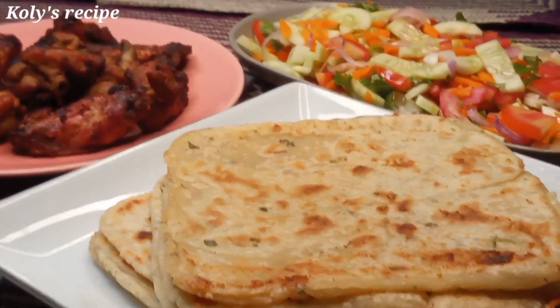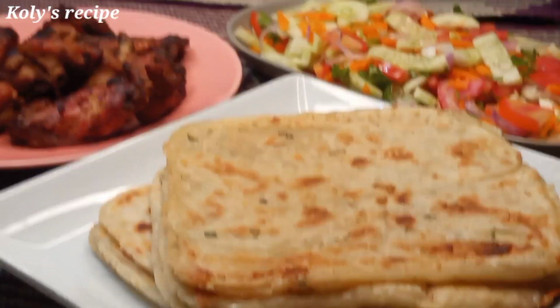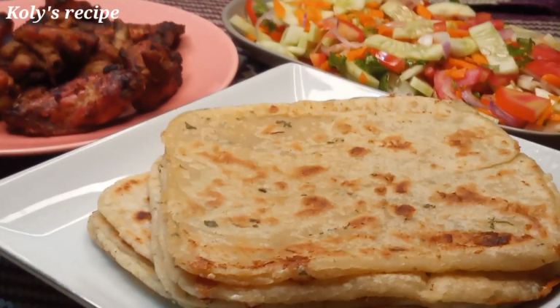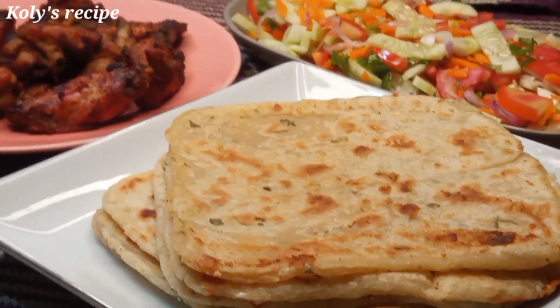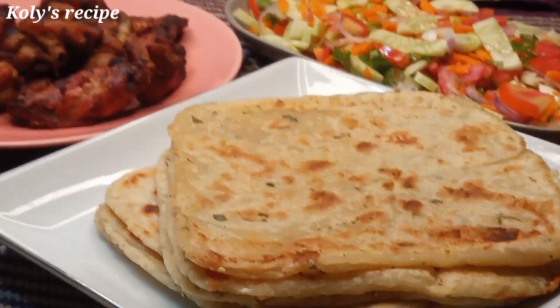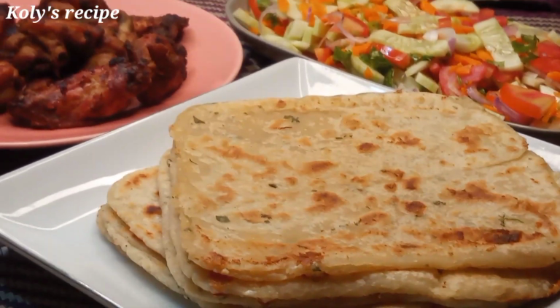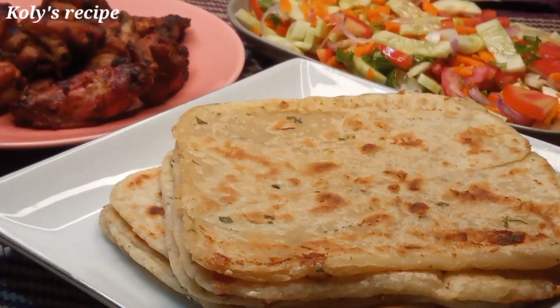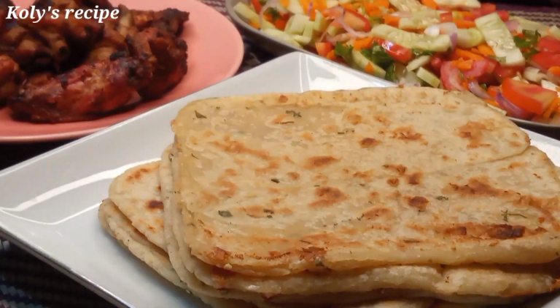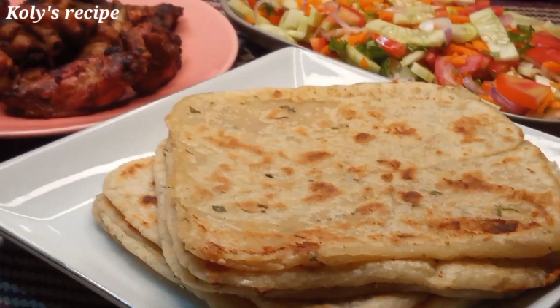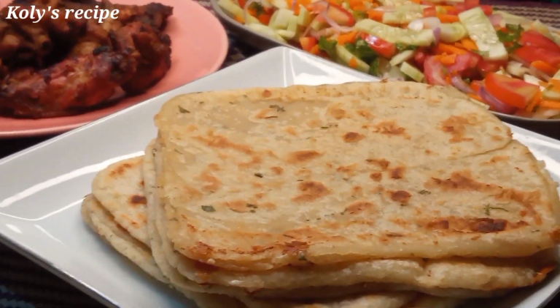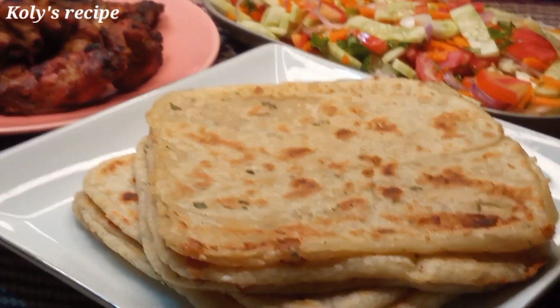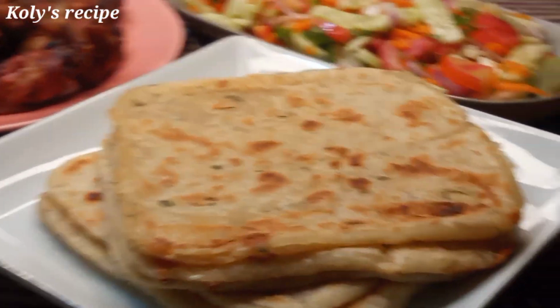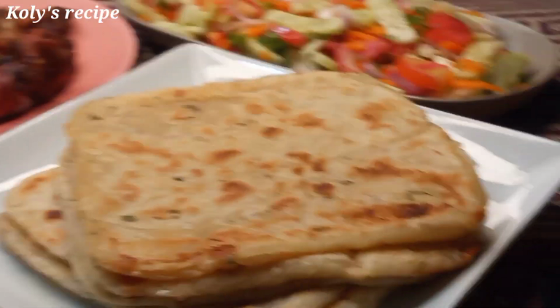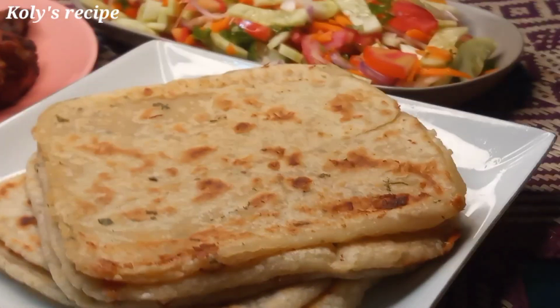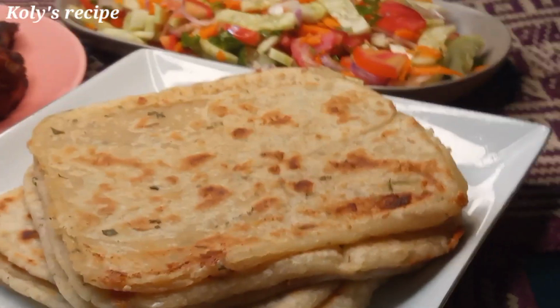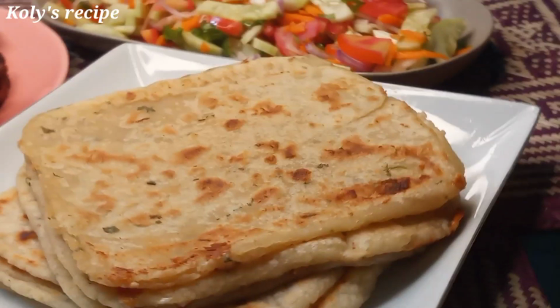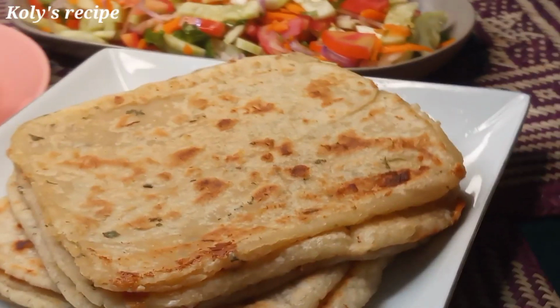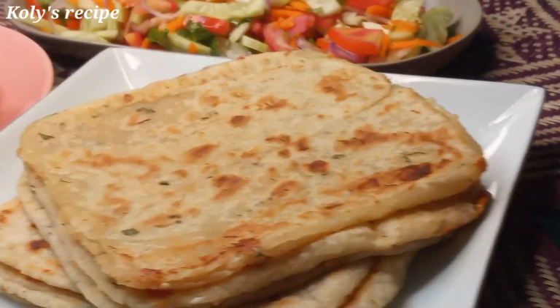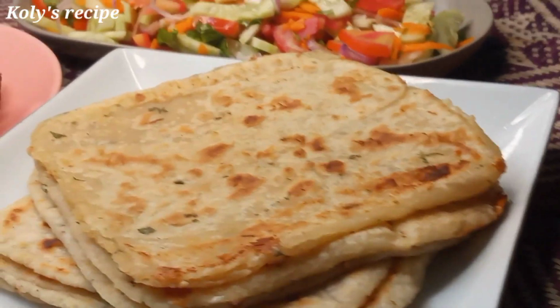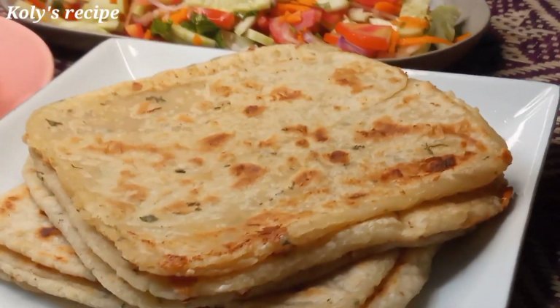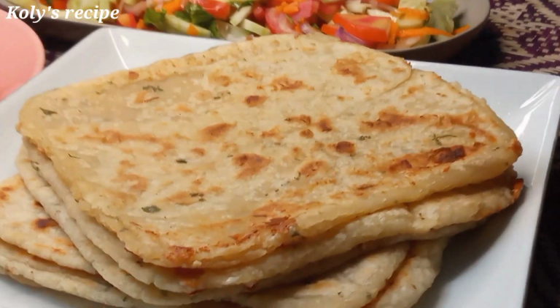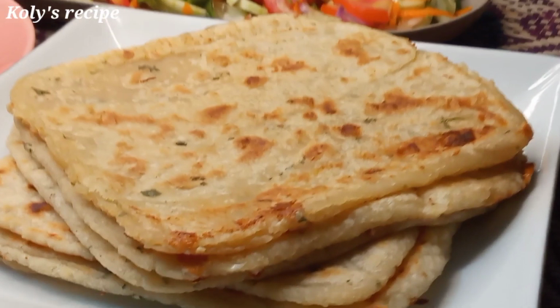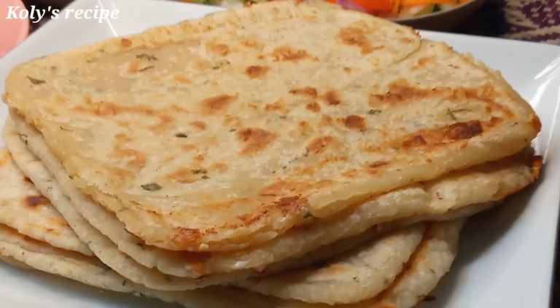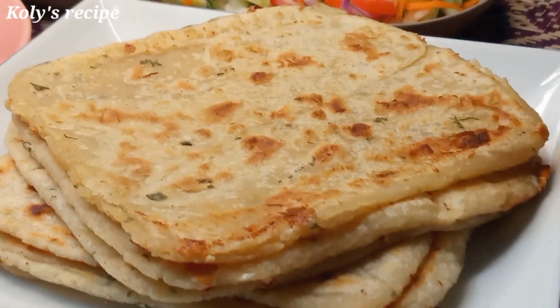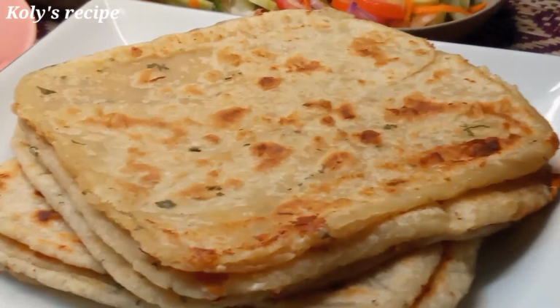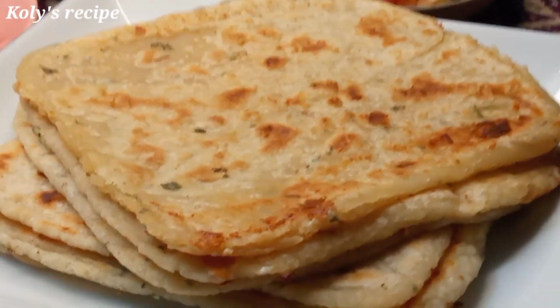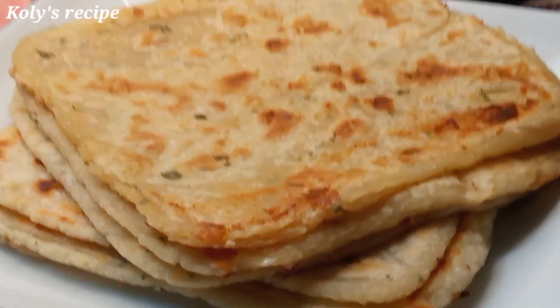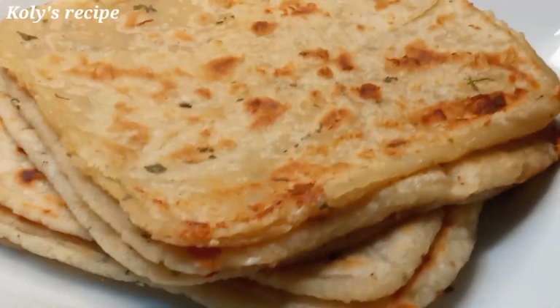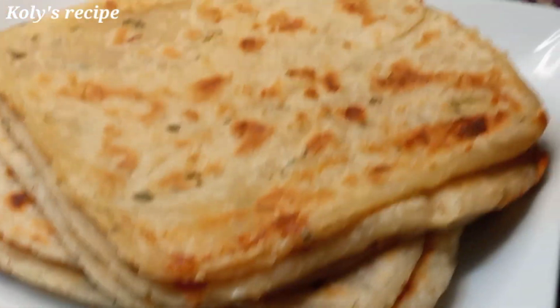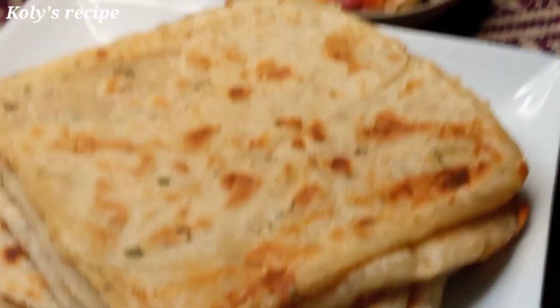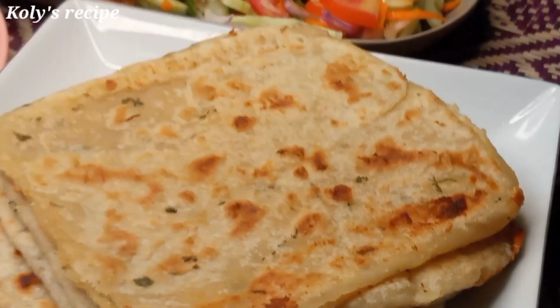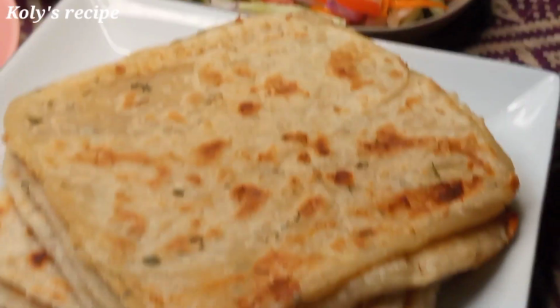The recipe is cheese parotas, chicken fry, french fry, and chicken pepper. It is good.